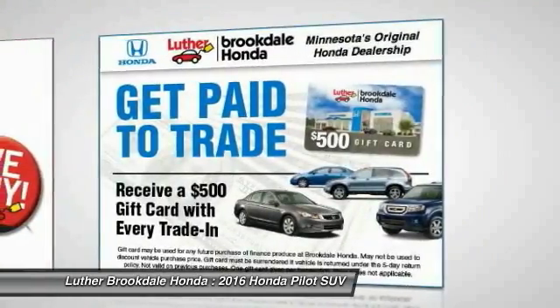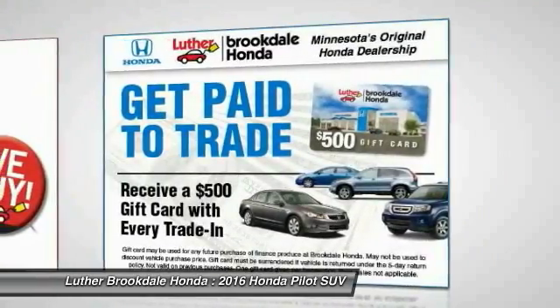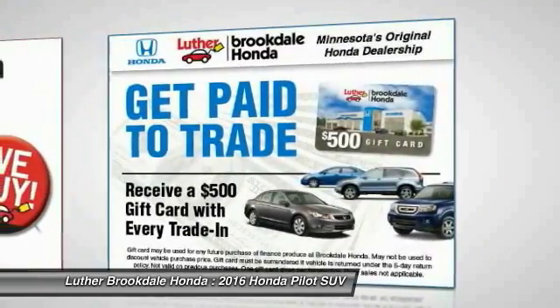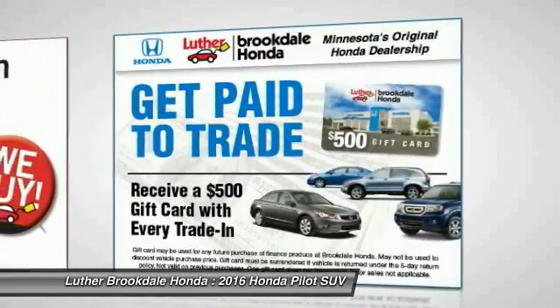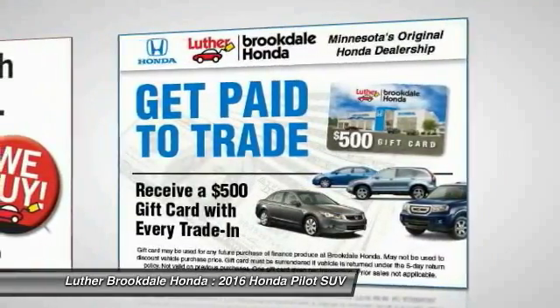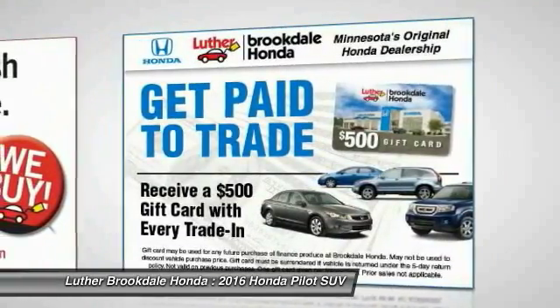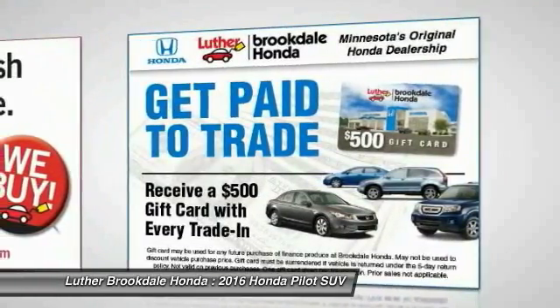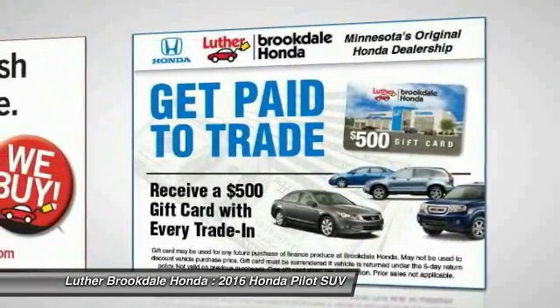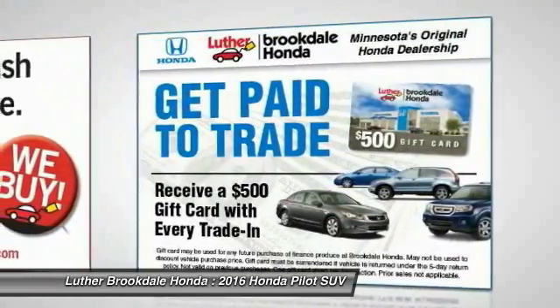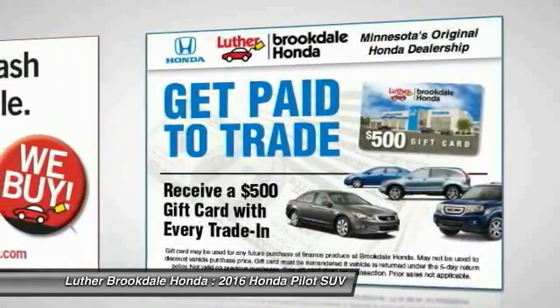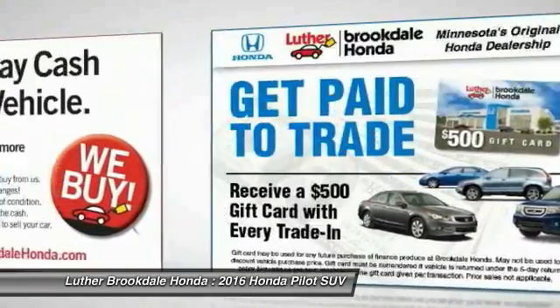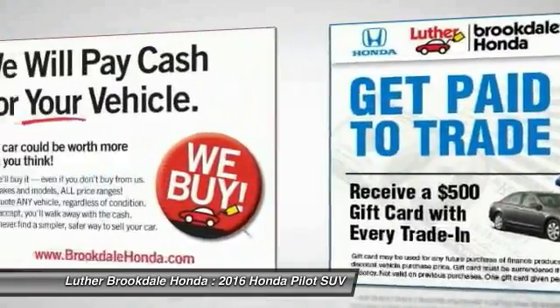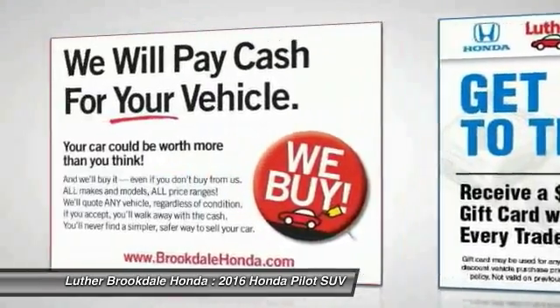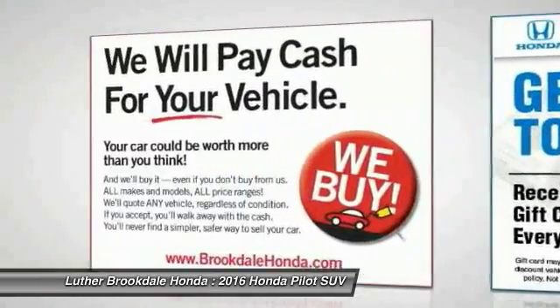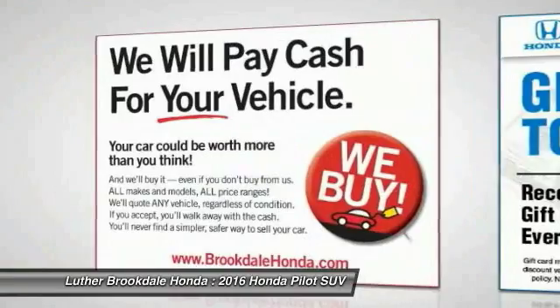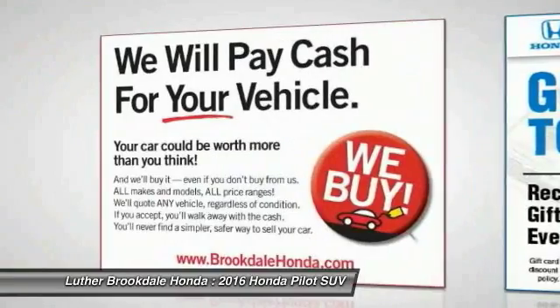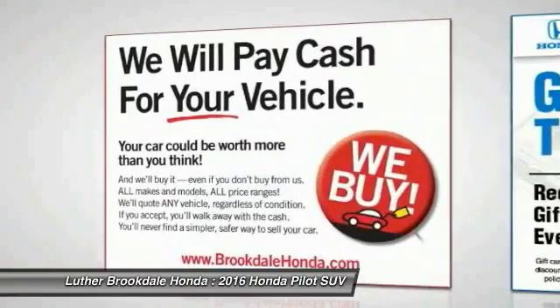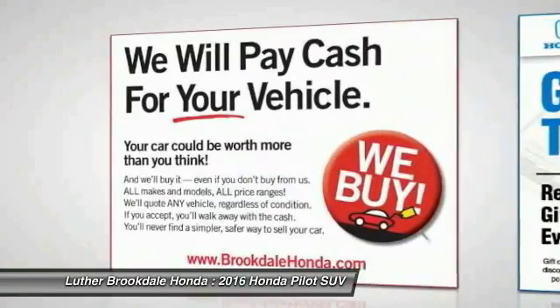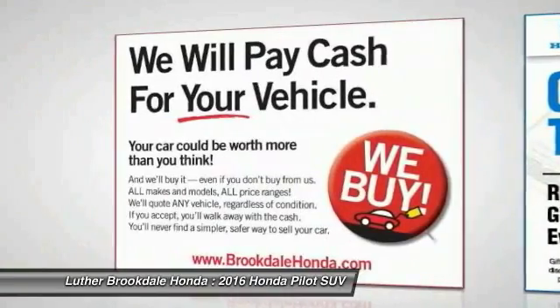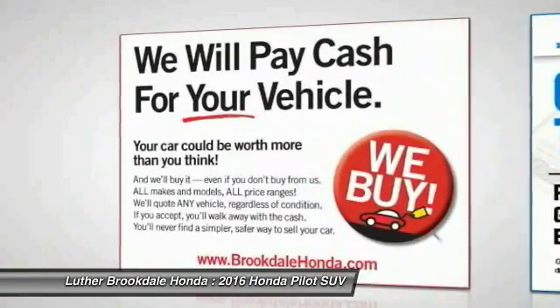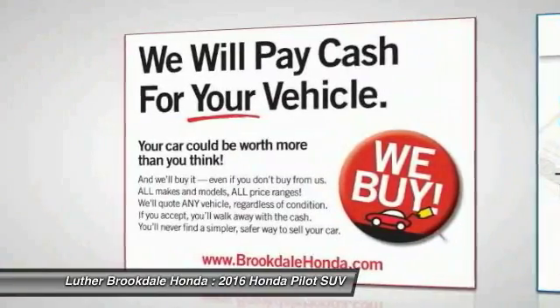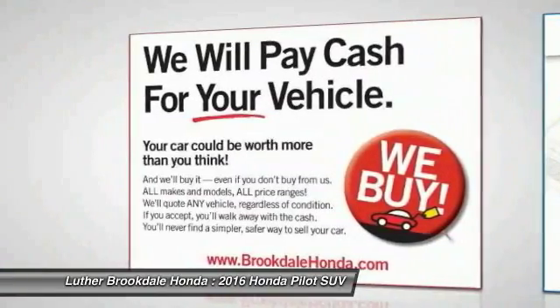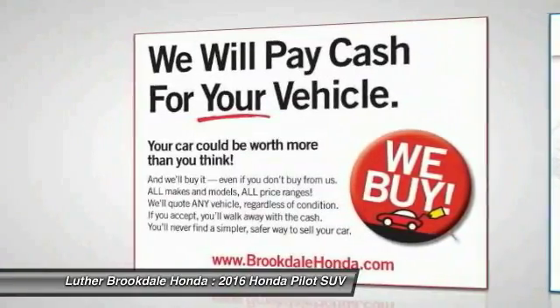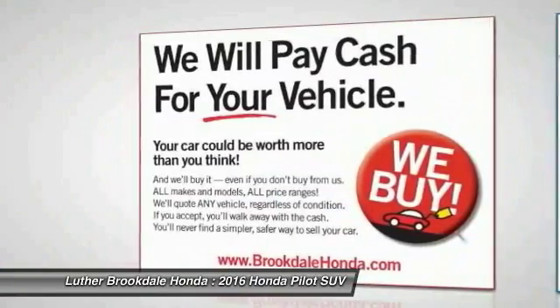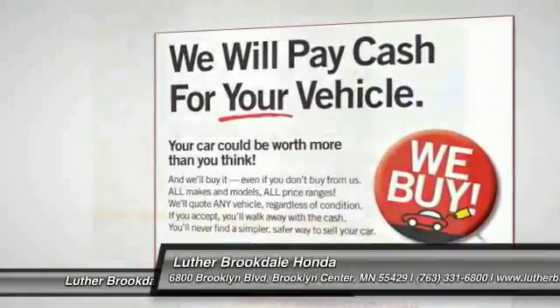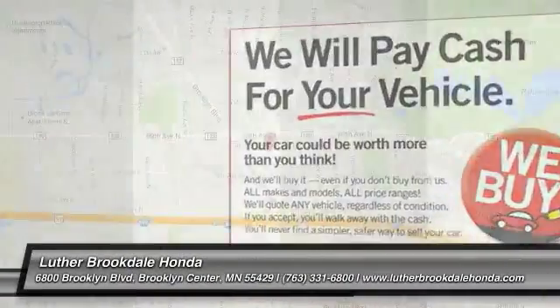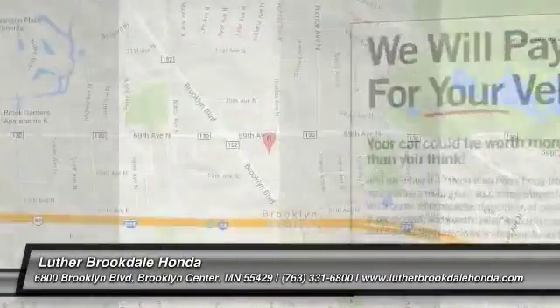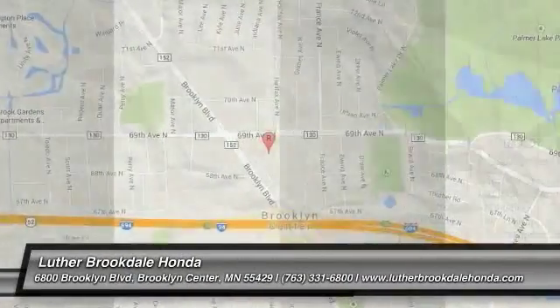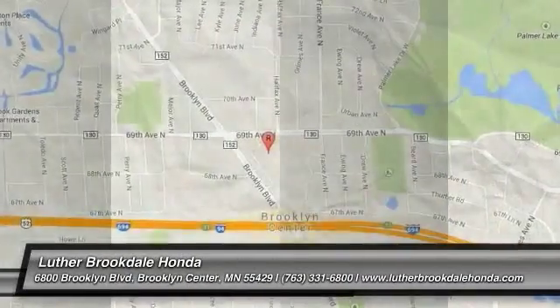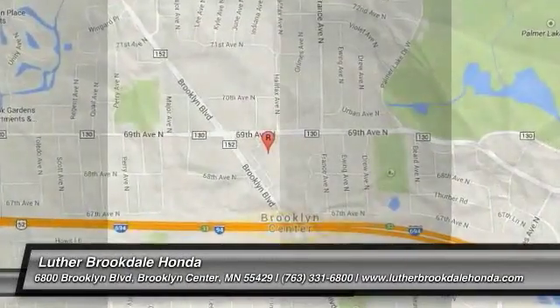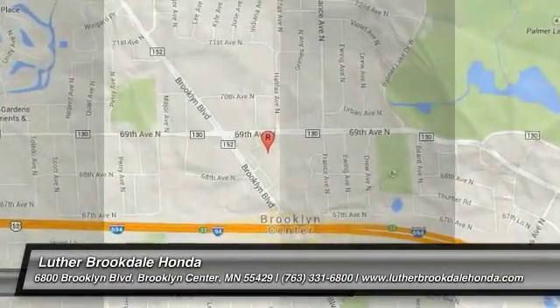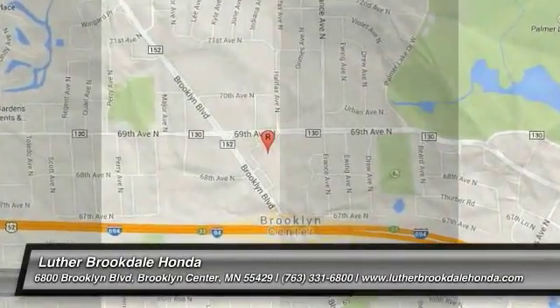Cruise control. Searching for a dependable vehicle that looks great too? You found it. So stop in today.